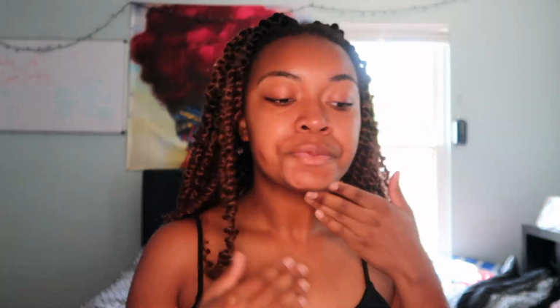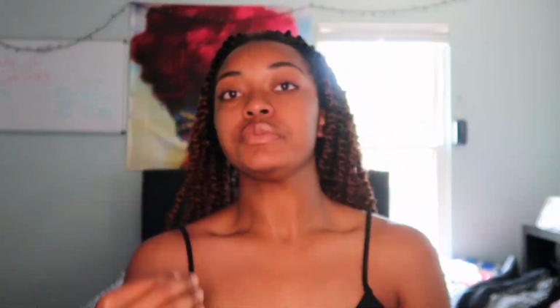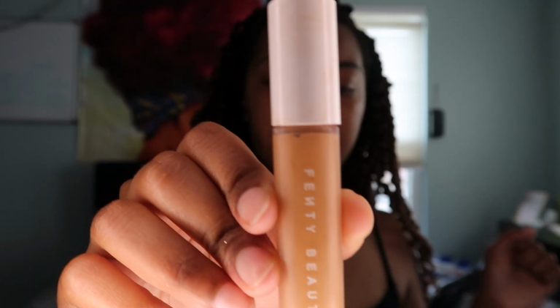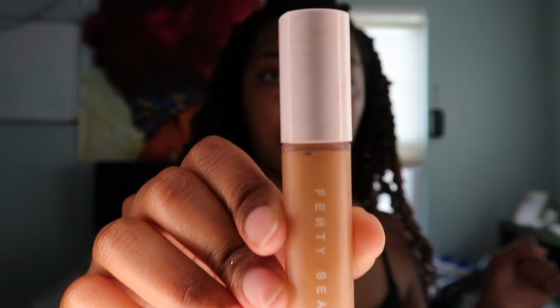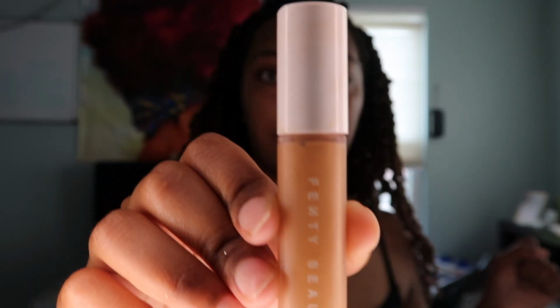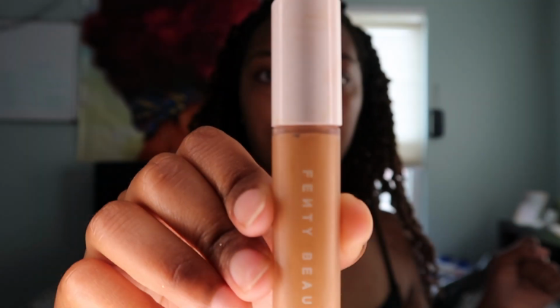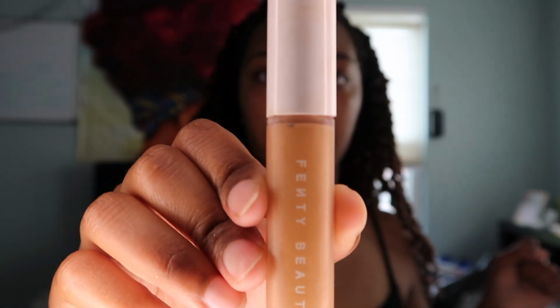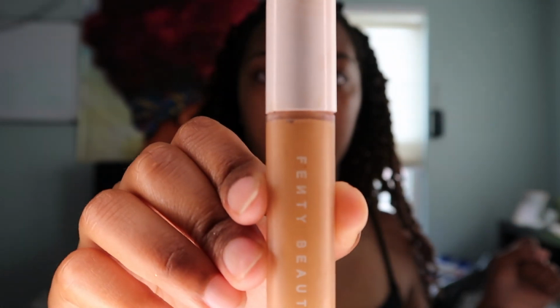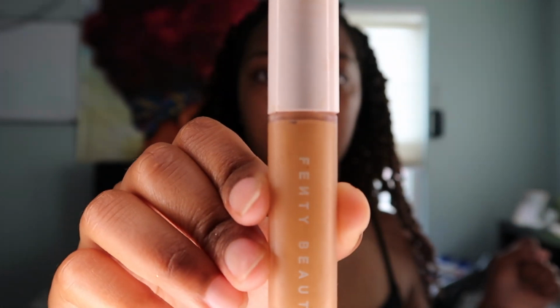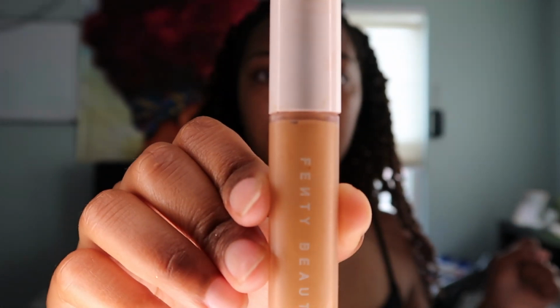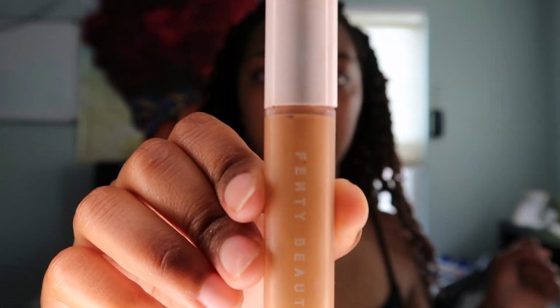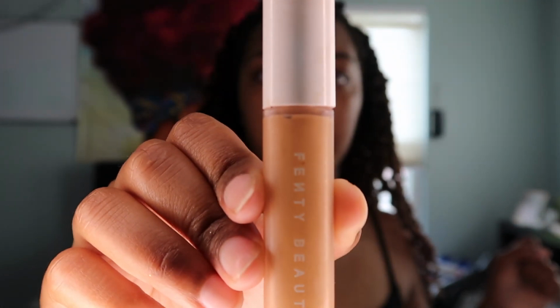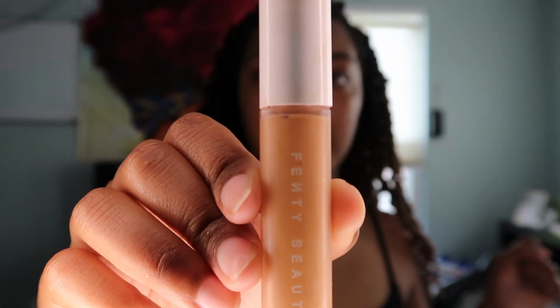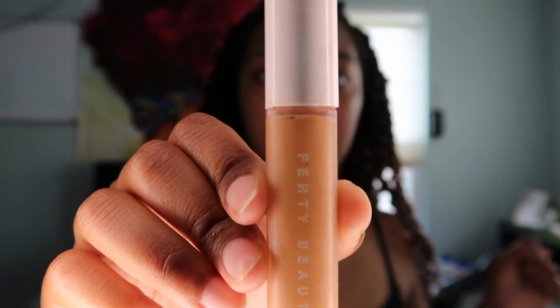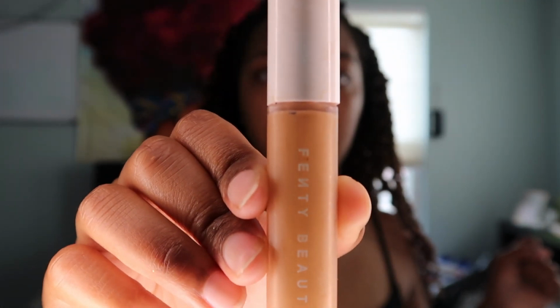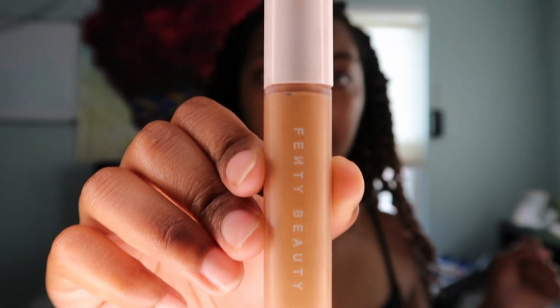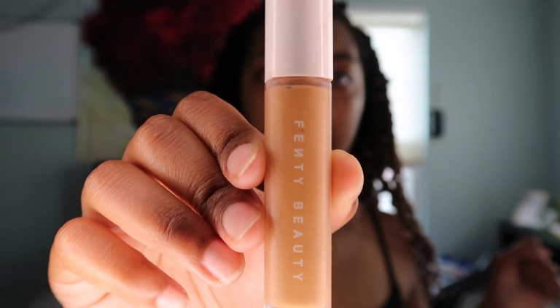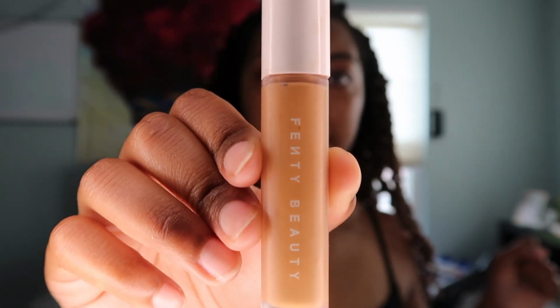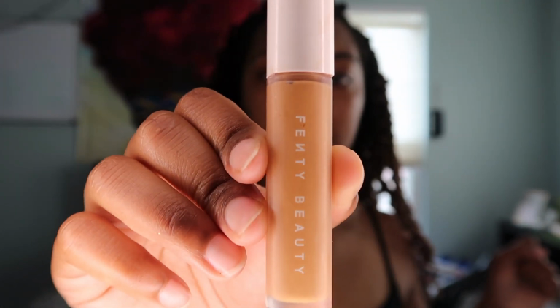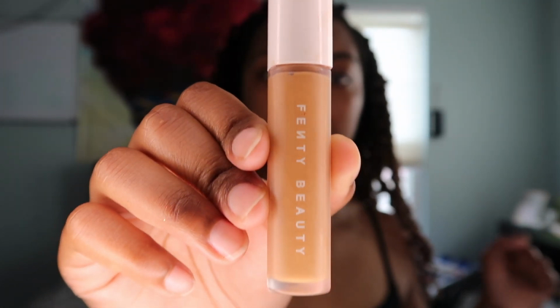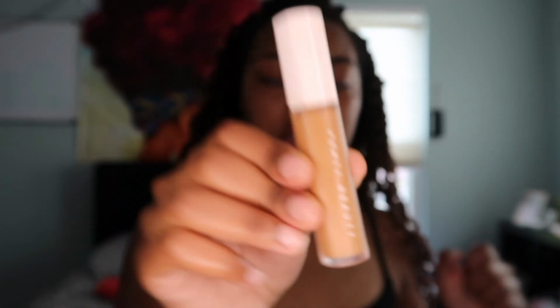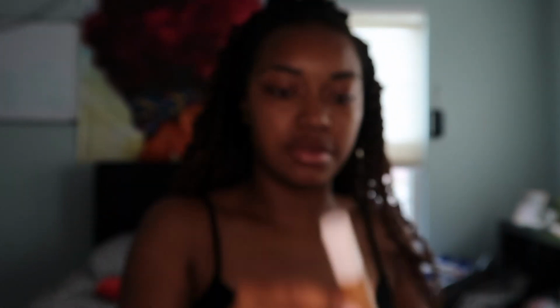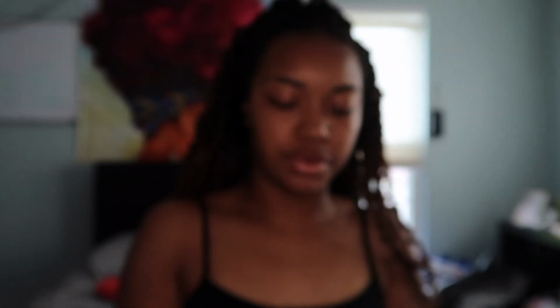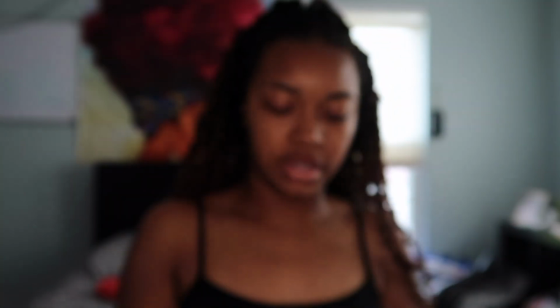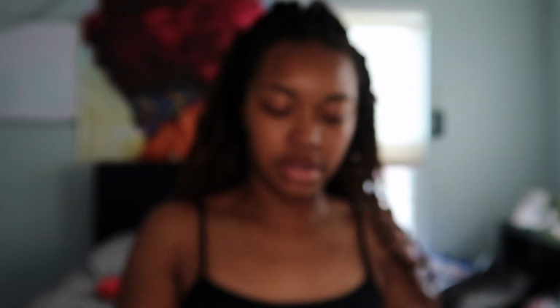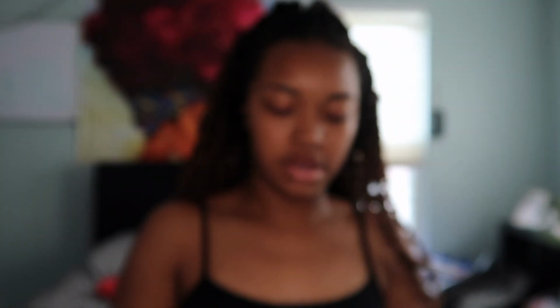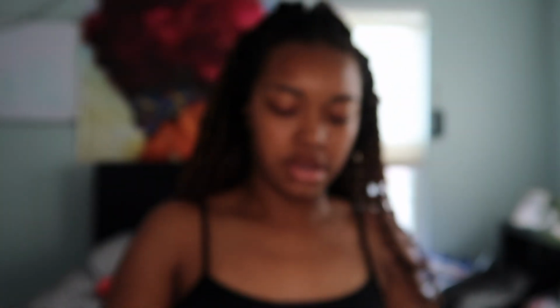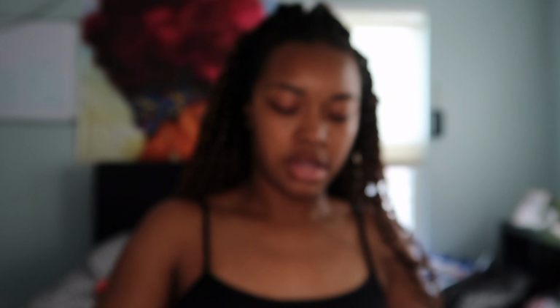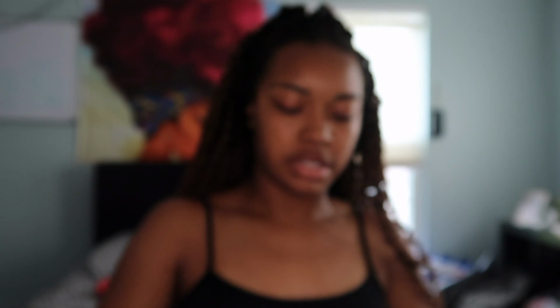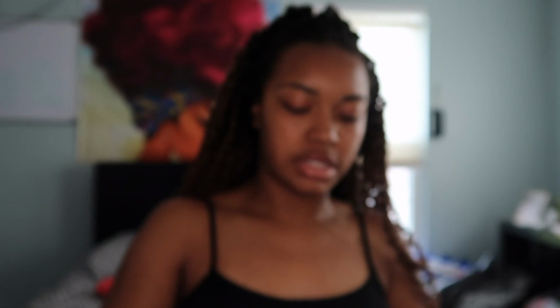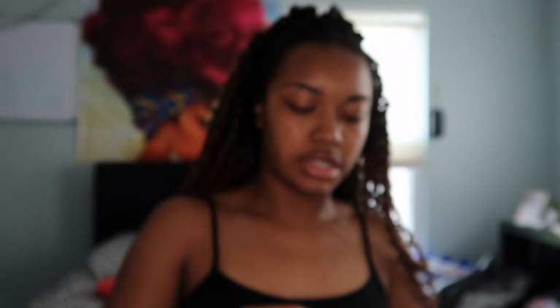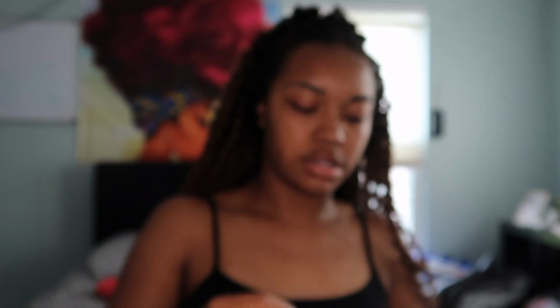First thing I'm gonna do is put some concealer on my eyes. This is the Fenty Beauty Concealer.